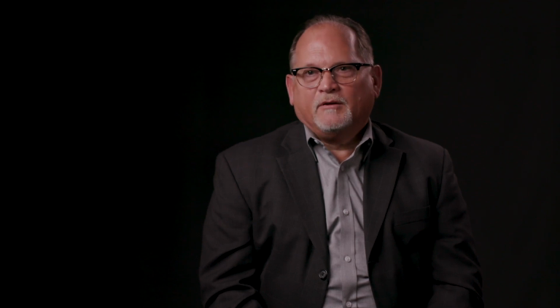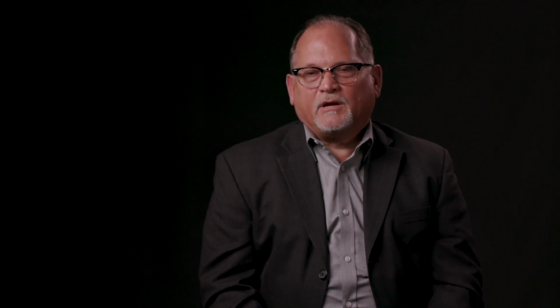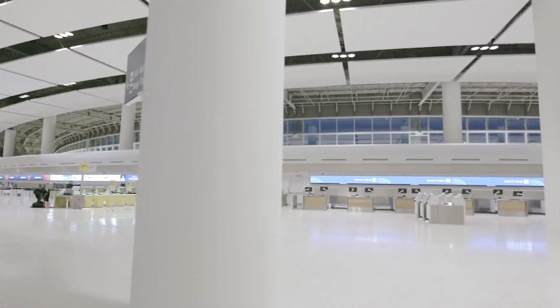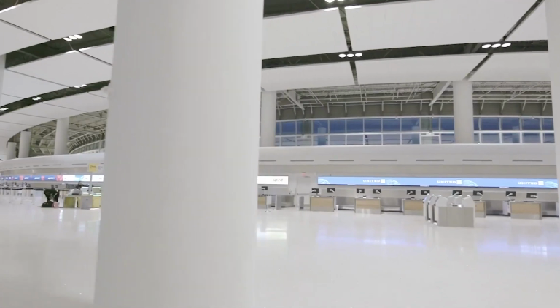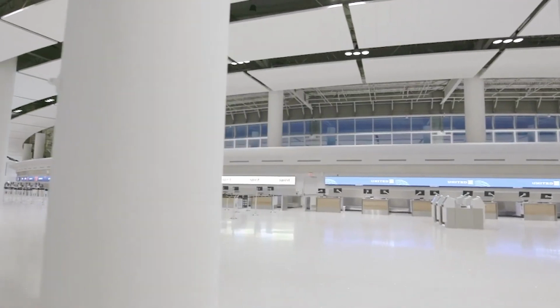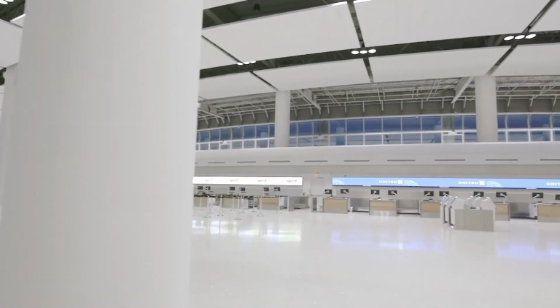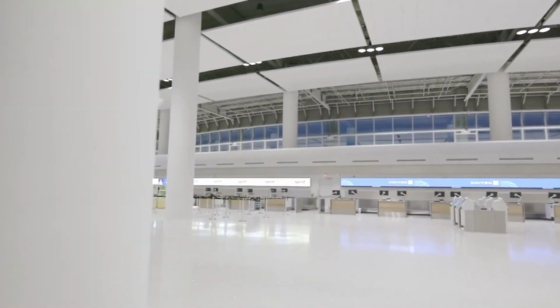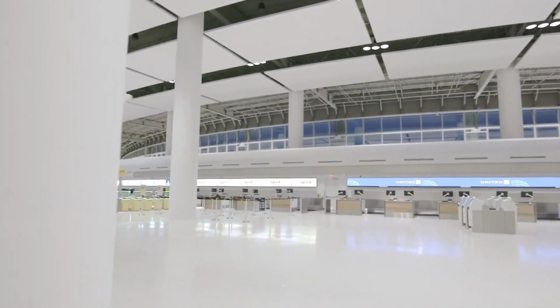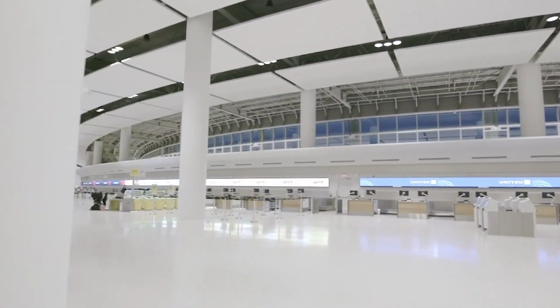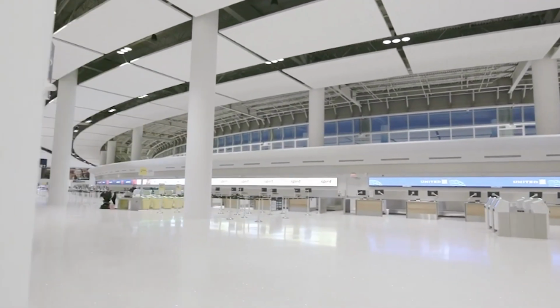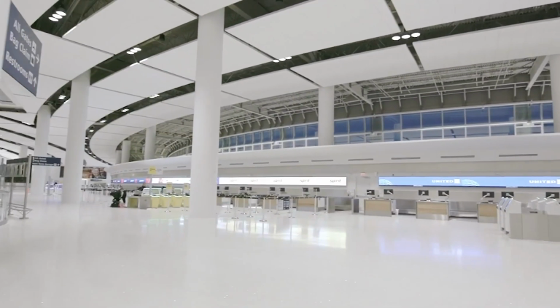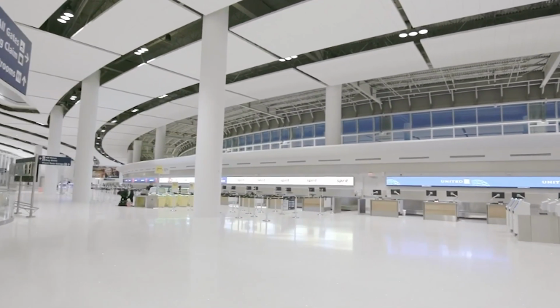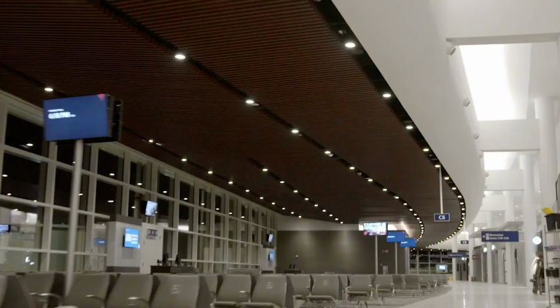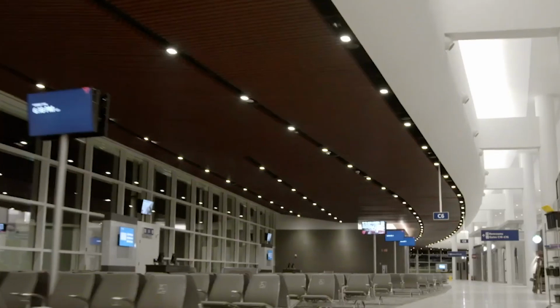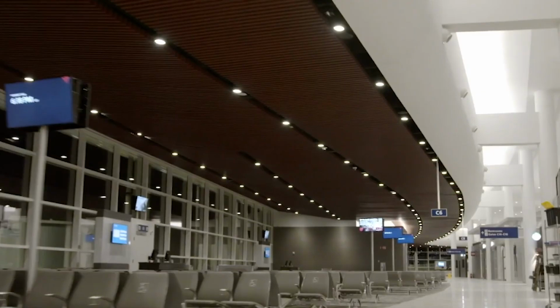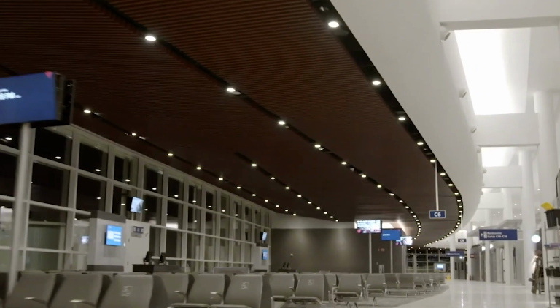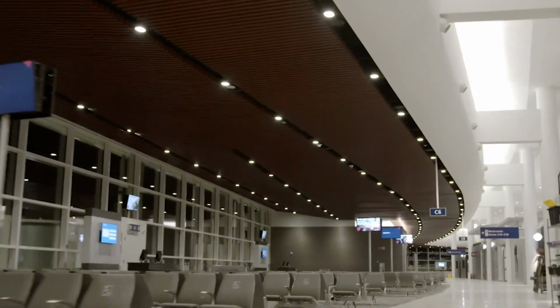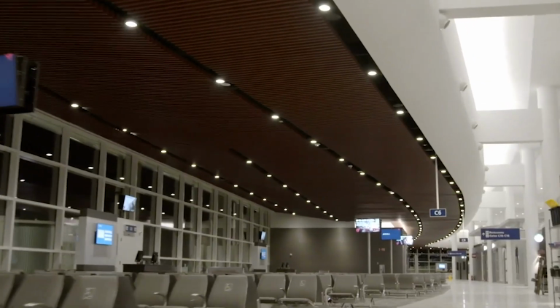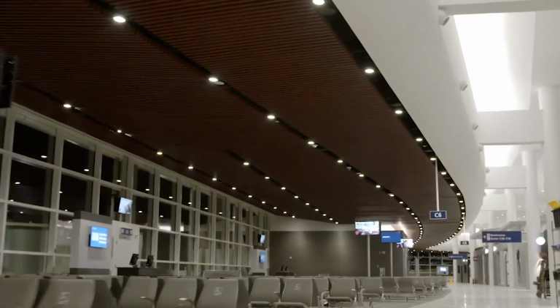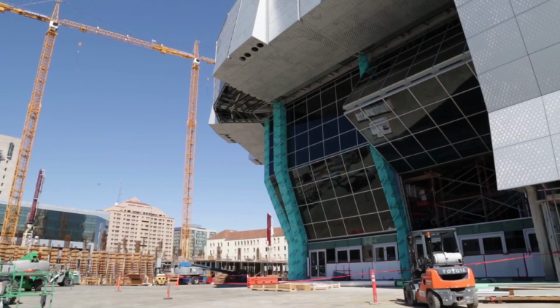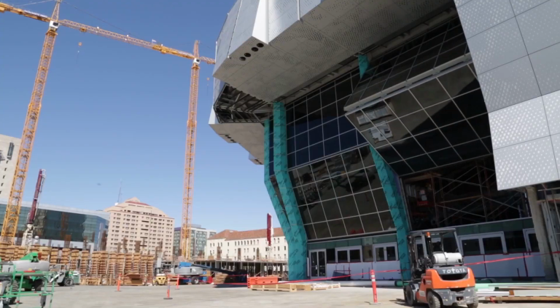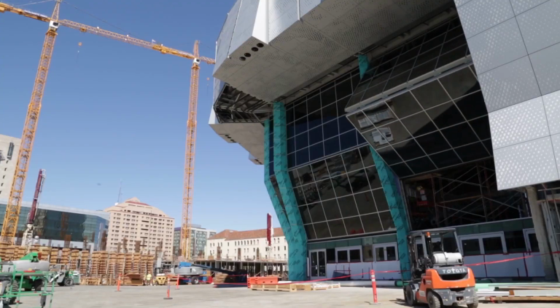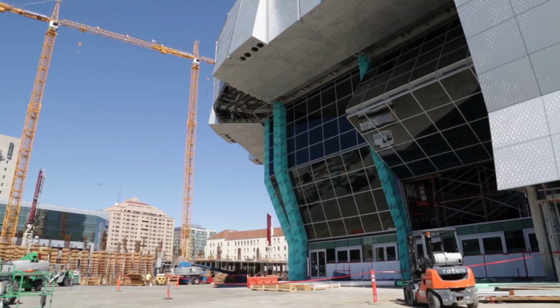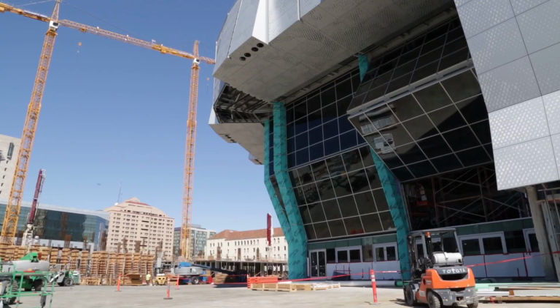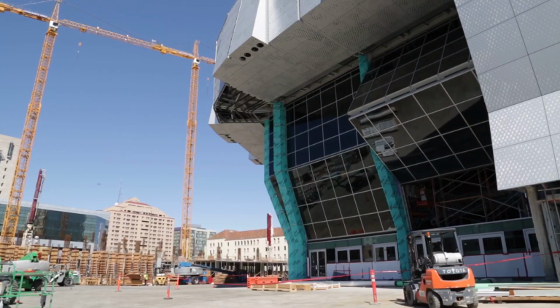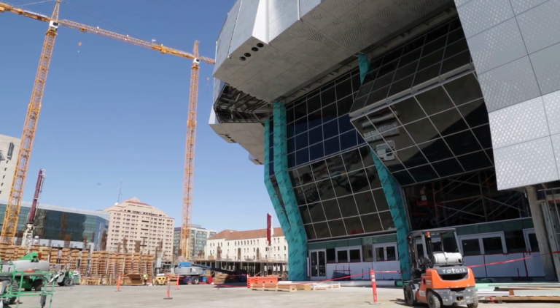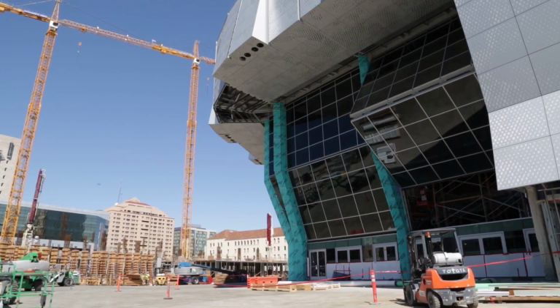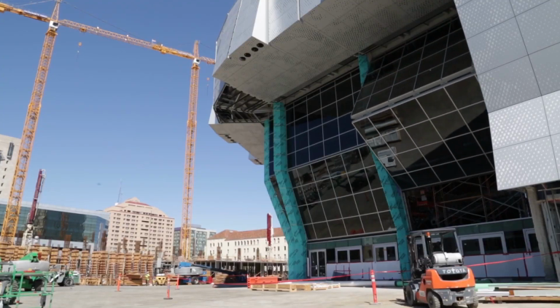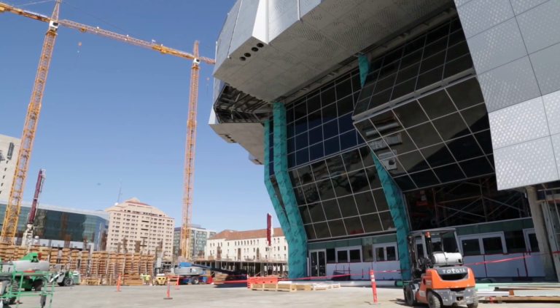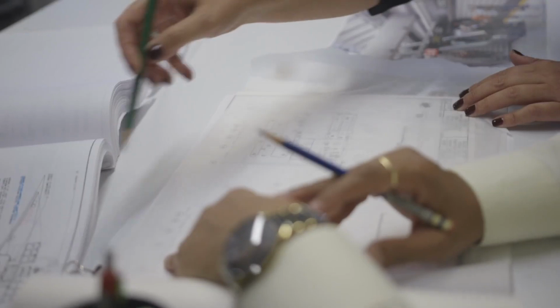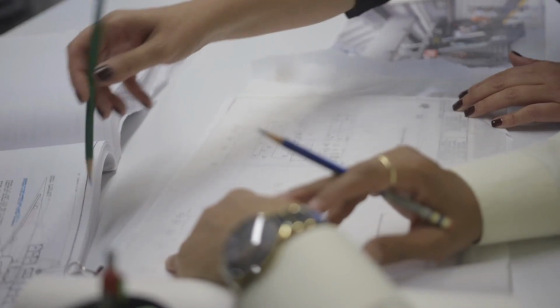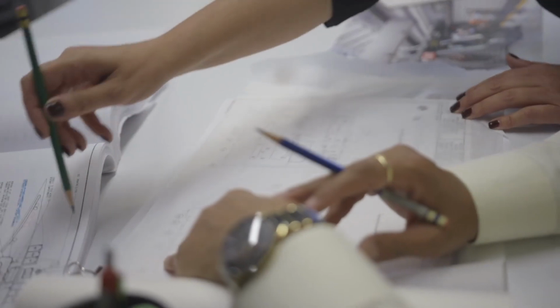Because for every dollar consumed in design and construction, there's eight dollars spent in operations.